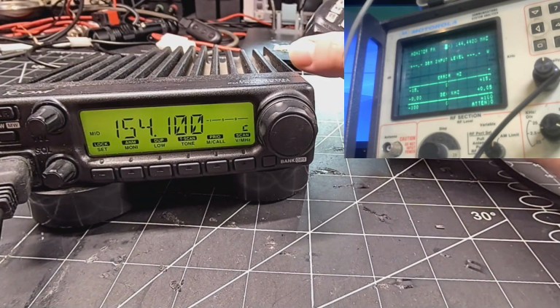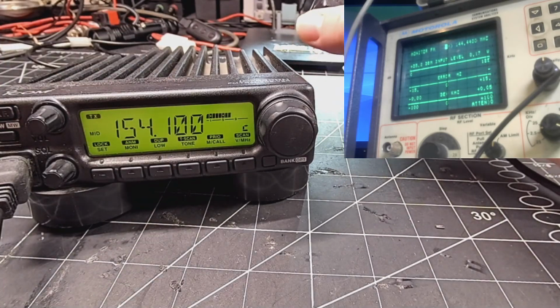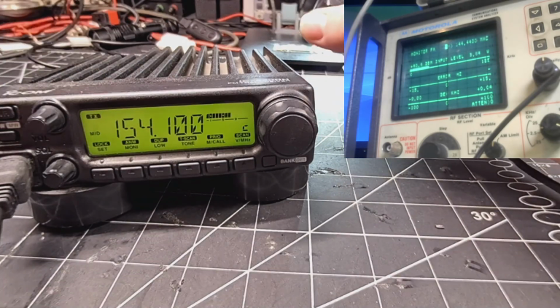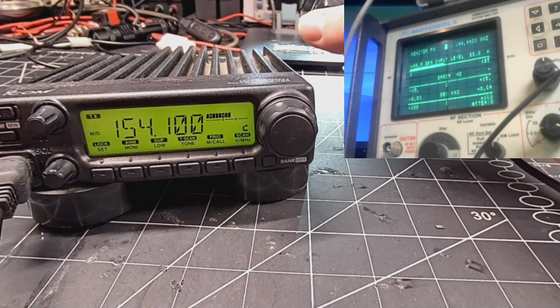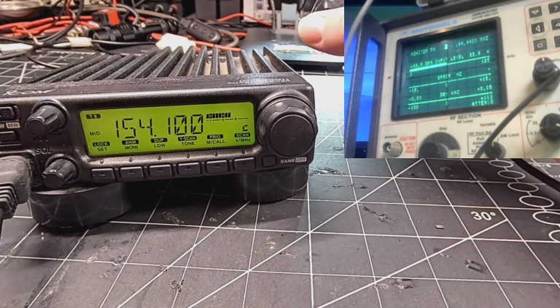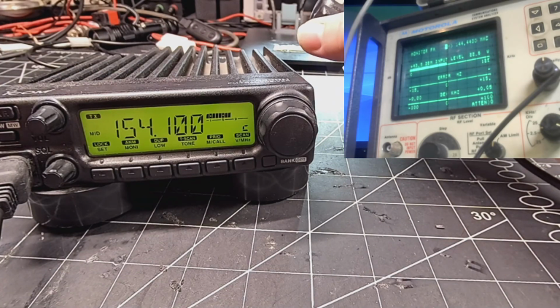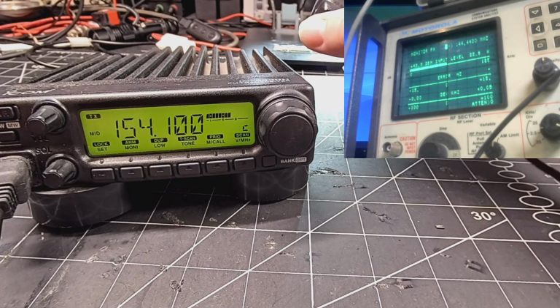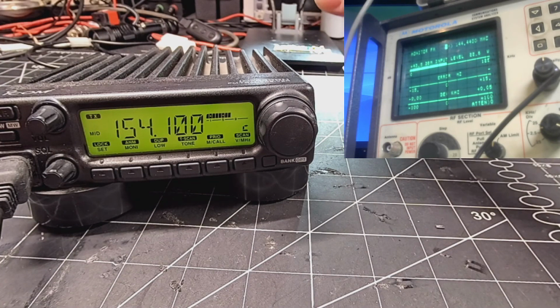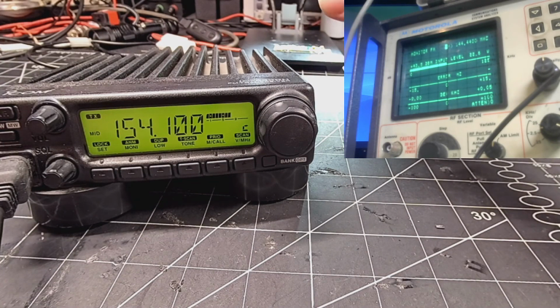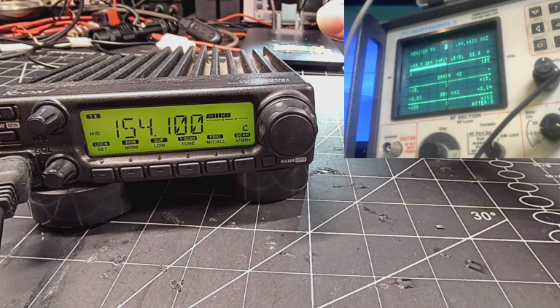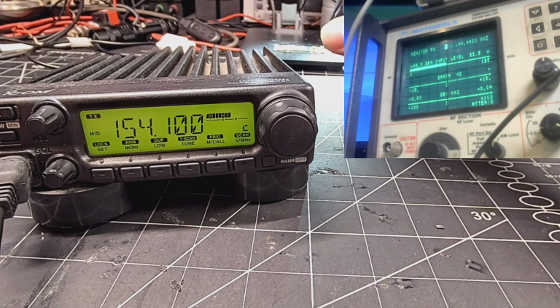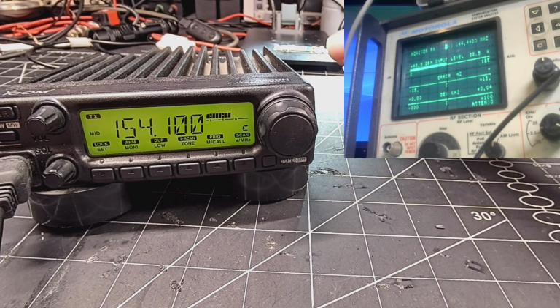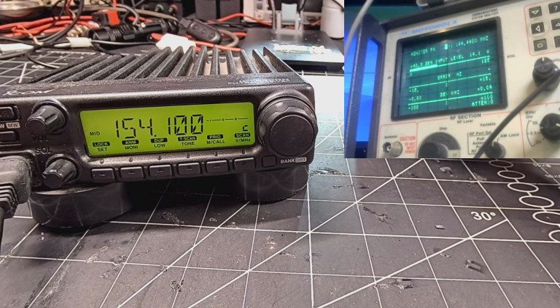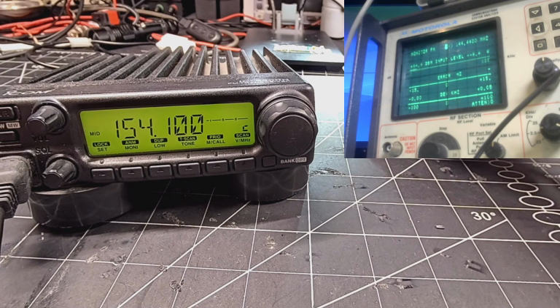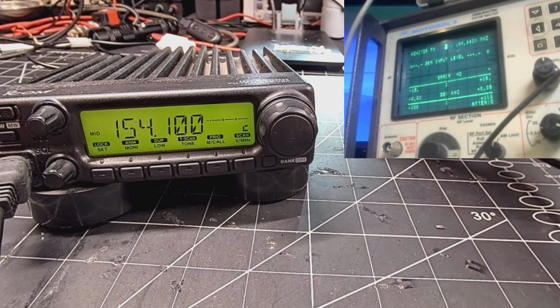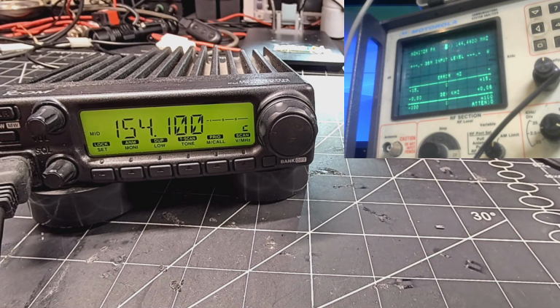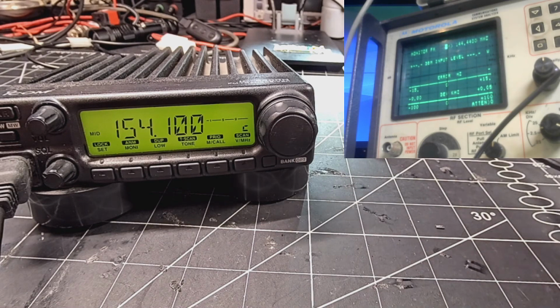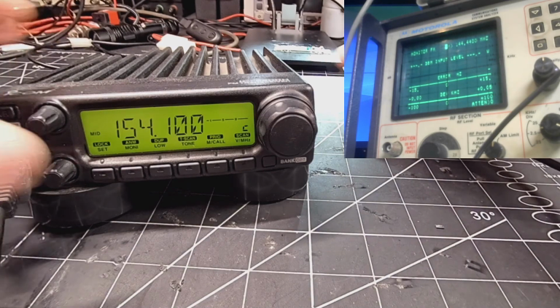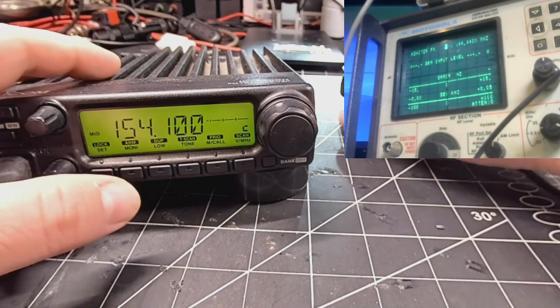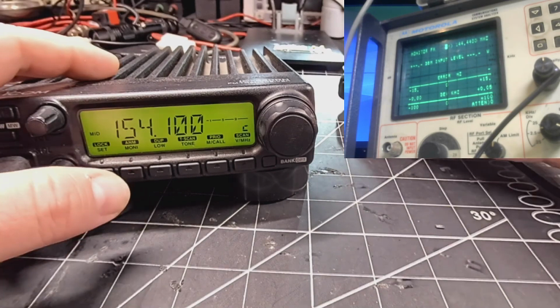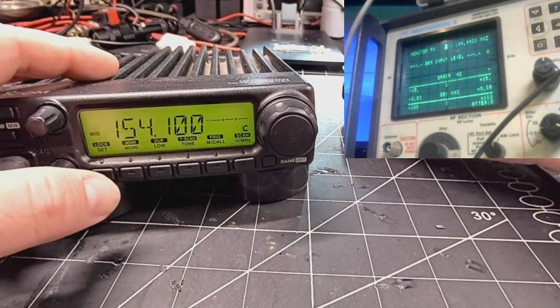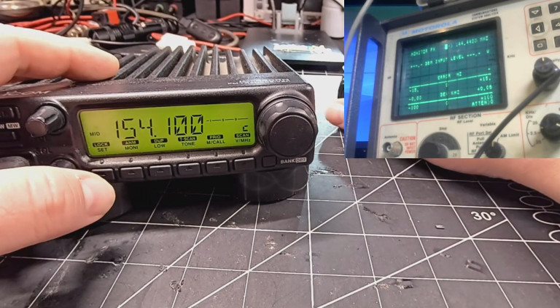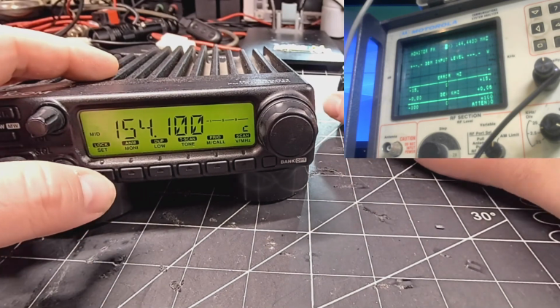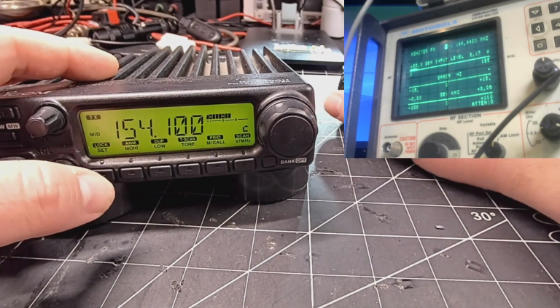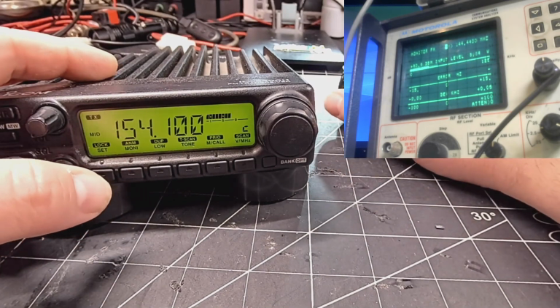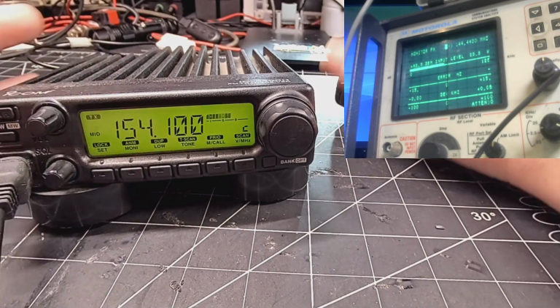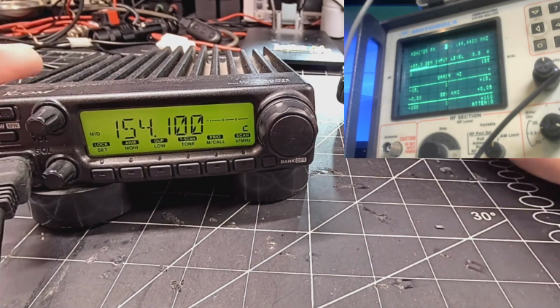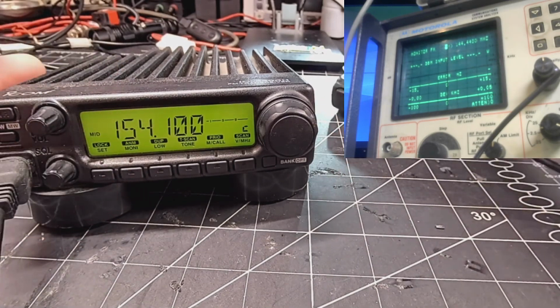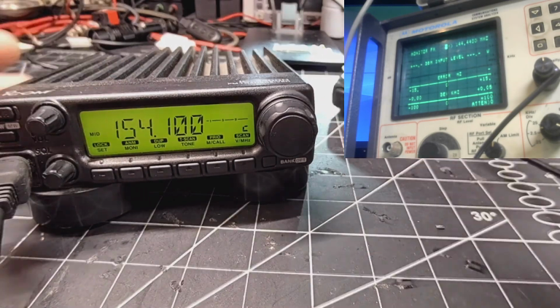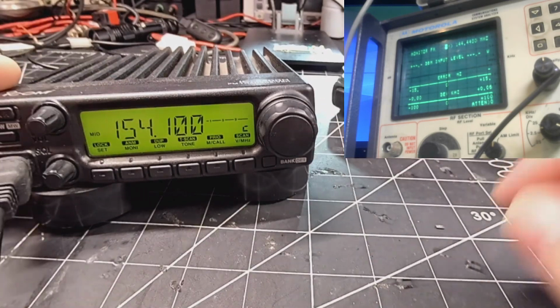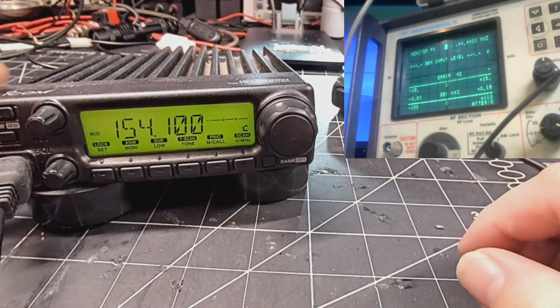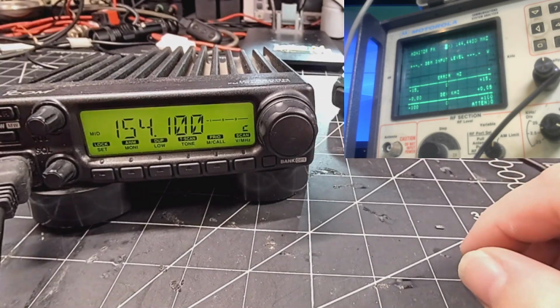Now we're transmitting 22 watts out of band. There you have it, it works.